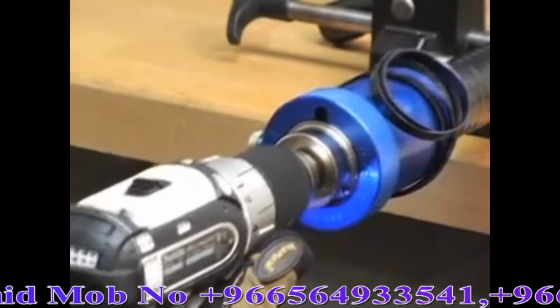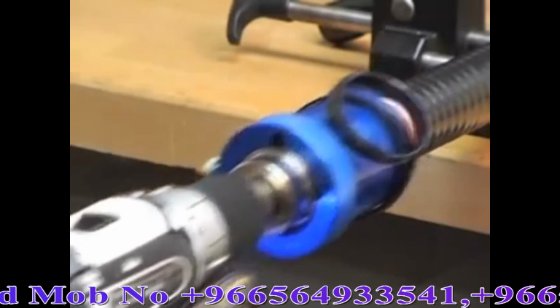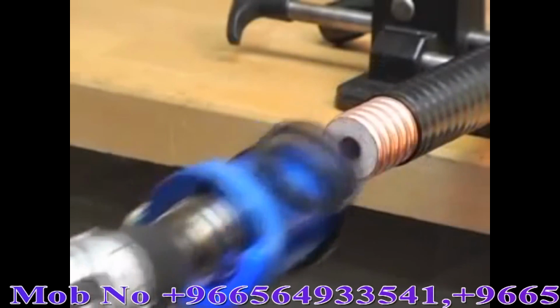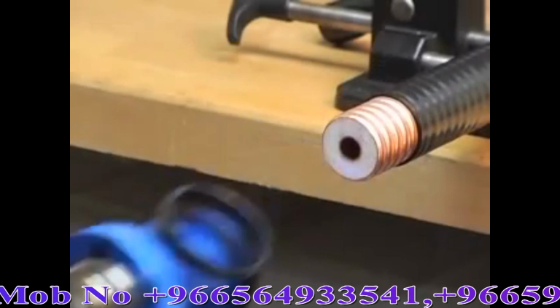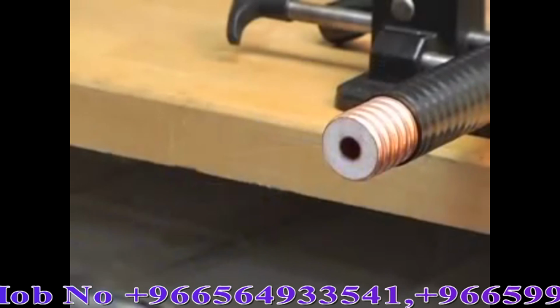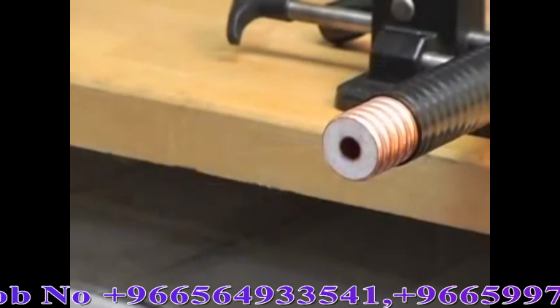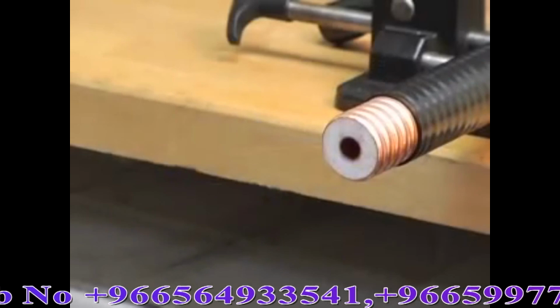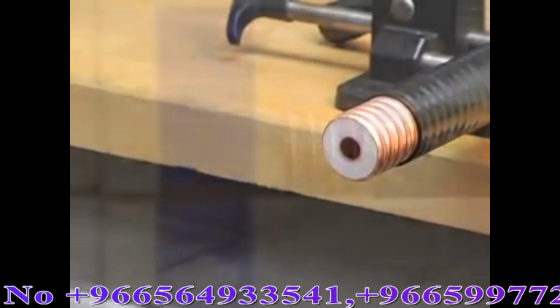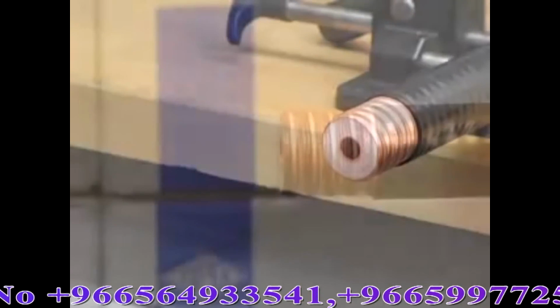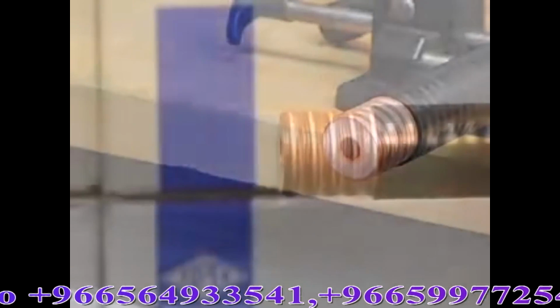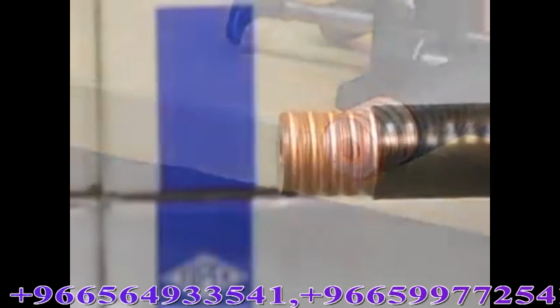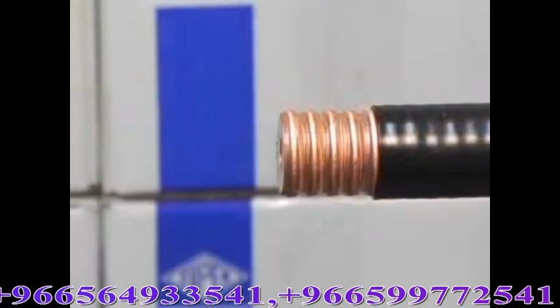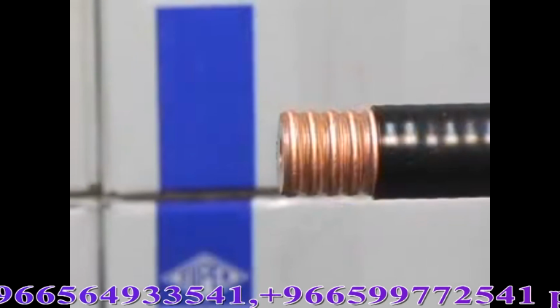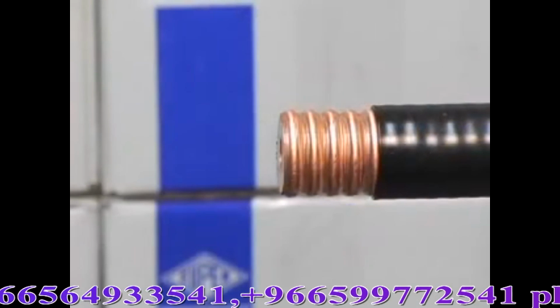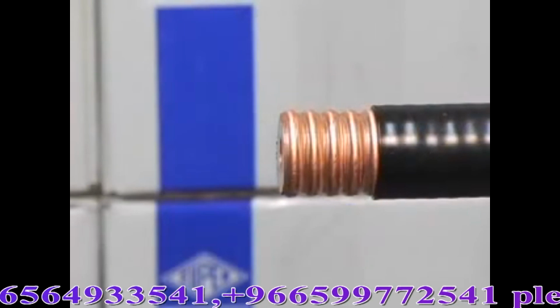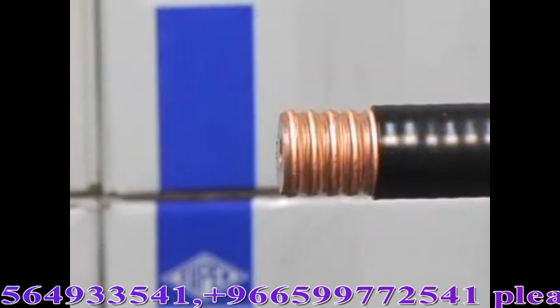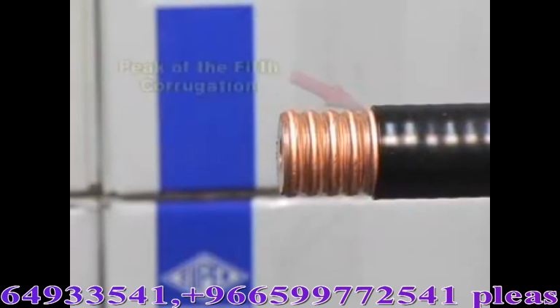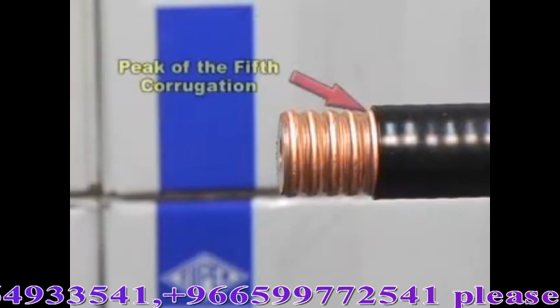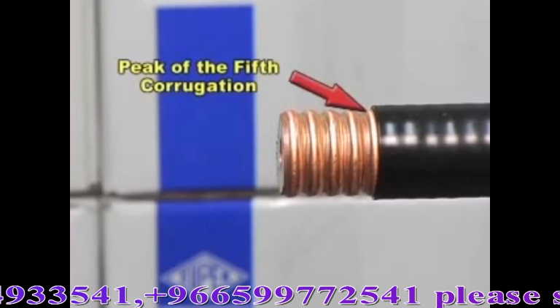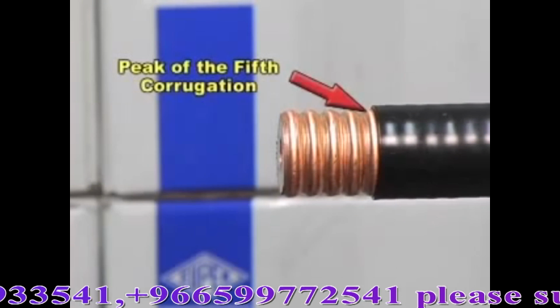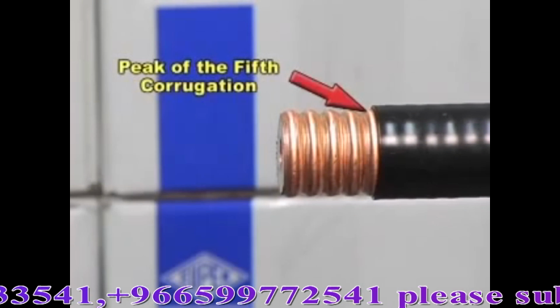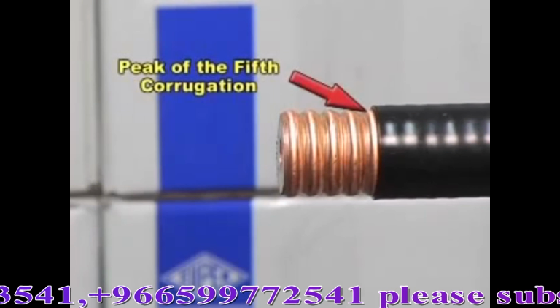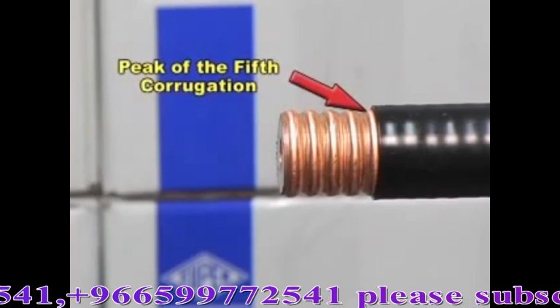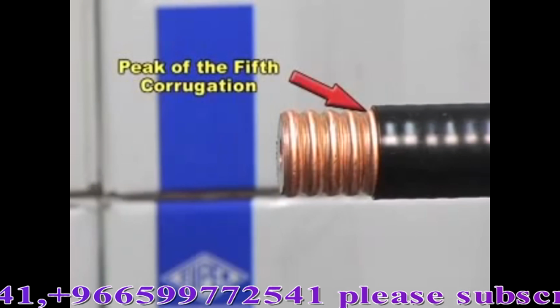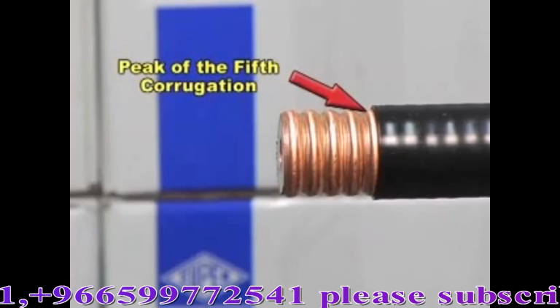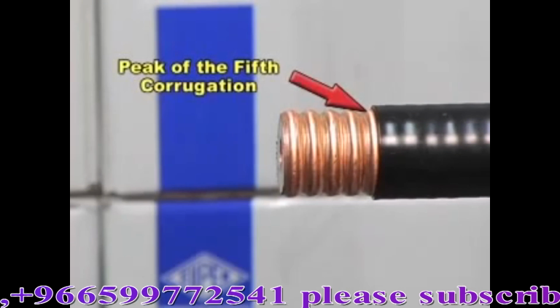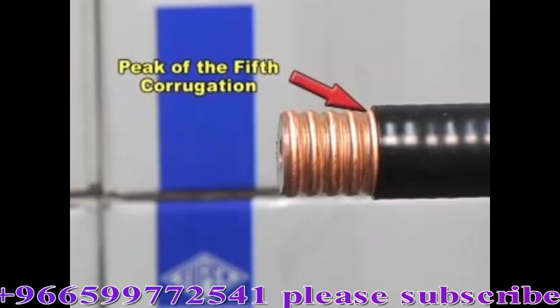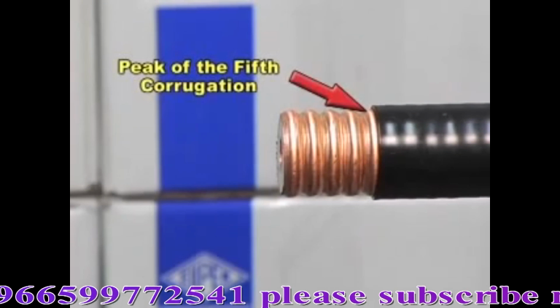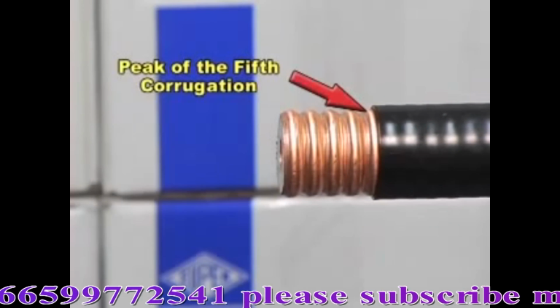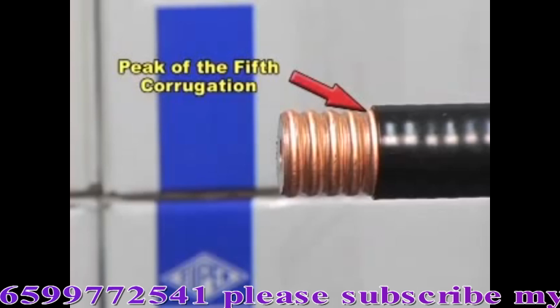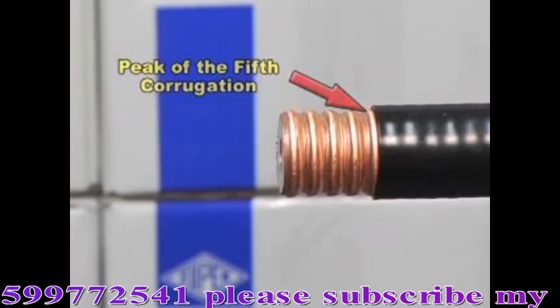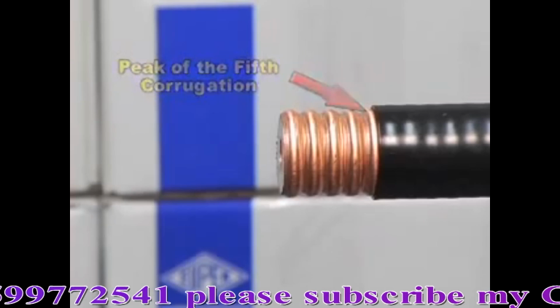Remove the tool from the cable. Note: the outer jacket should be cut to the peak of the fifth corrugation.